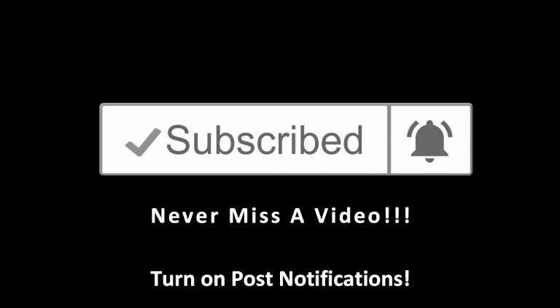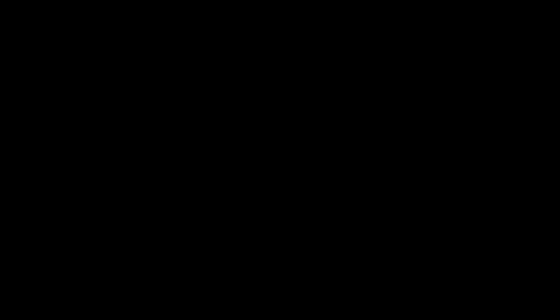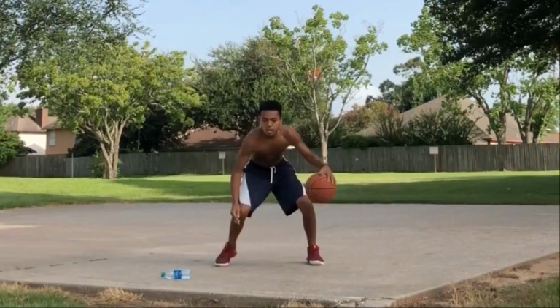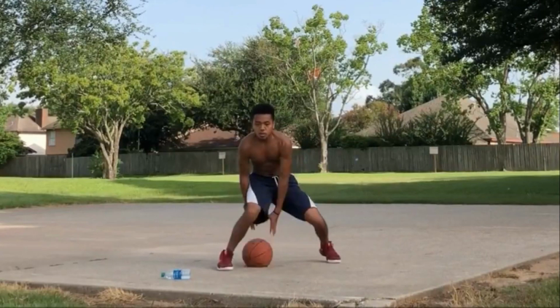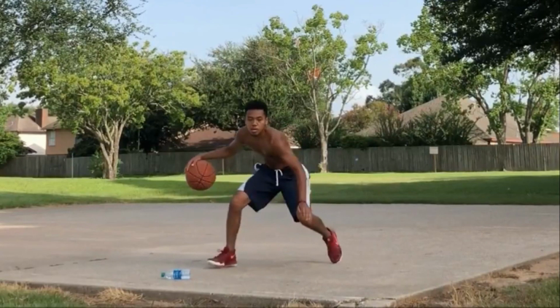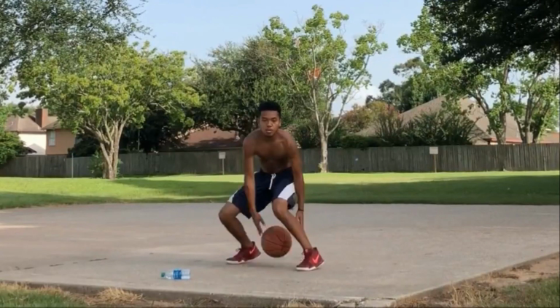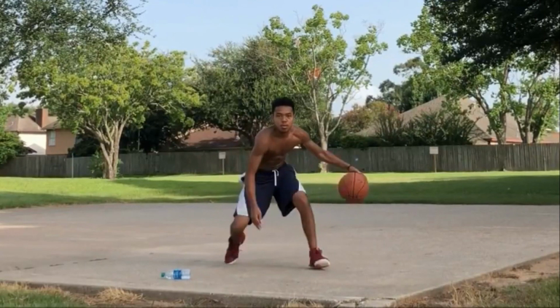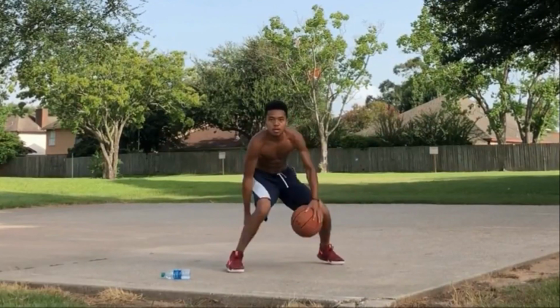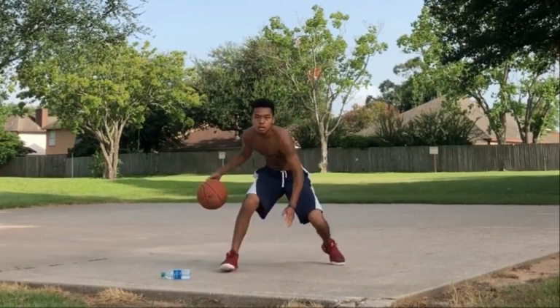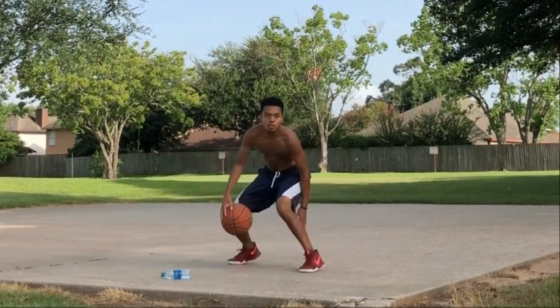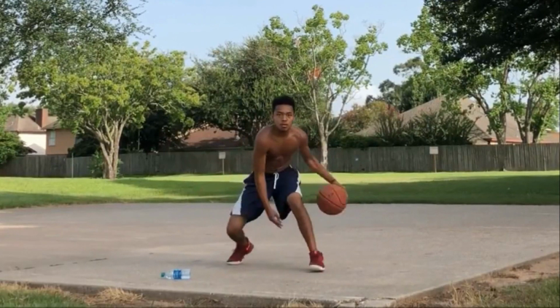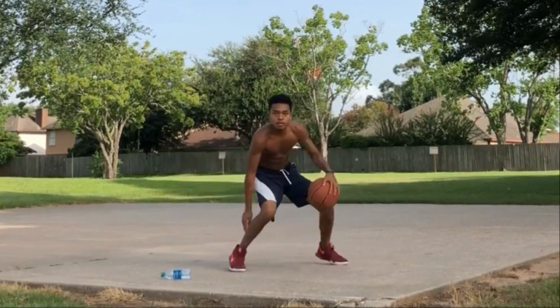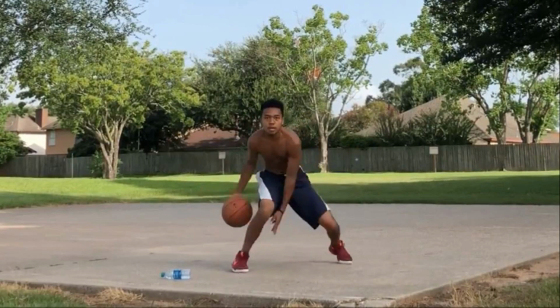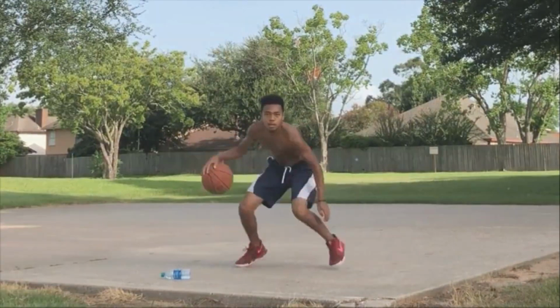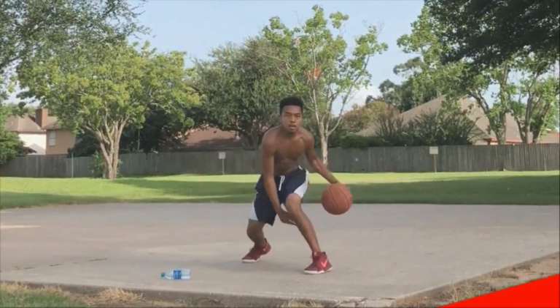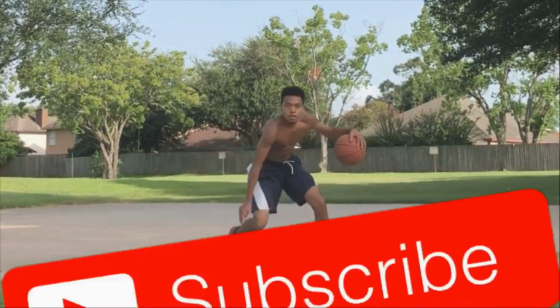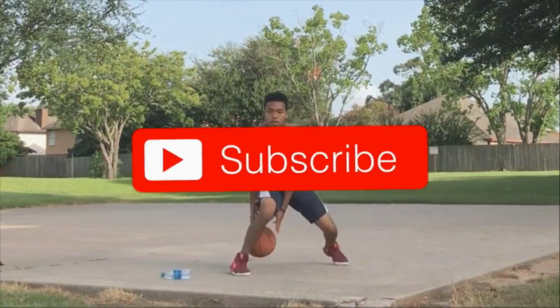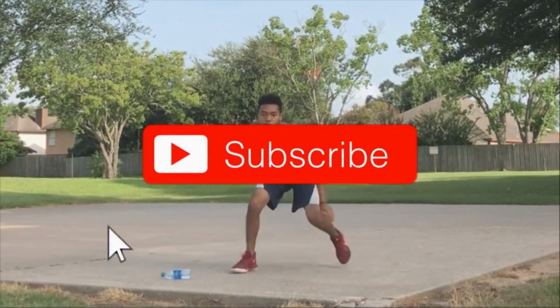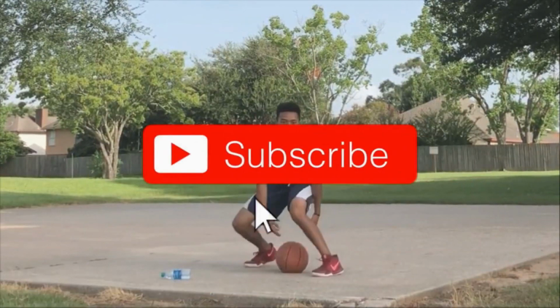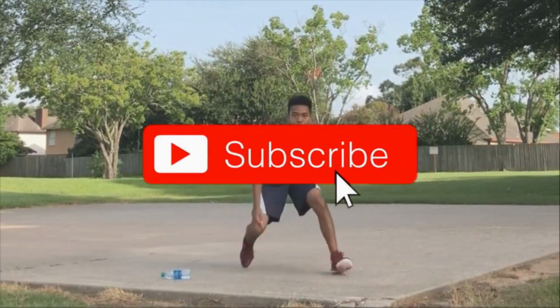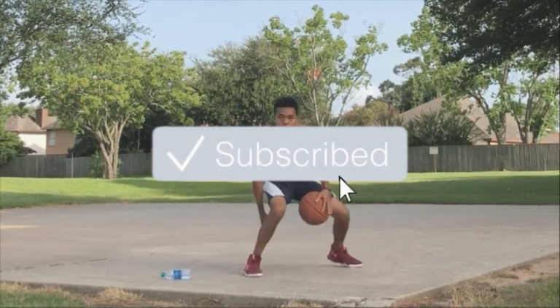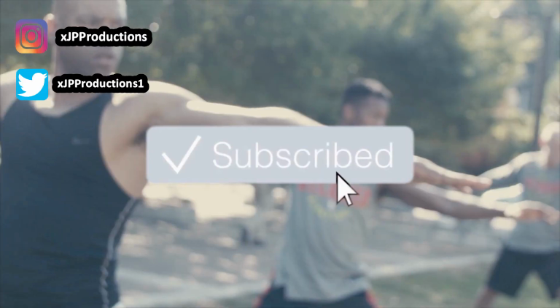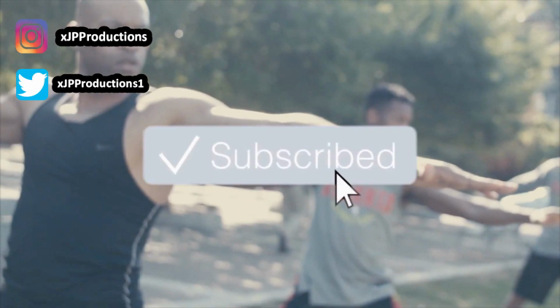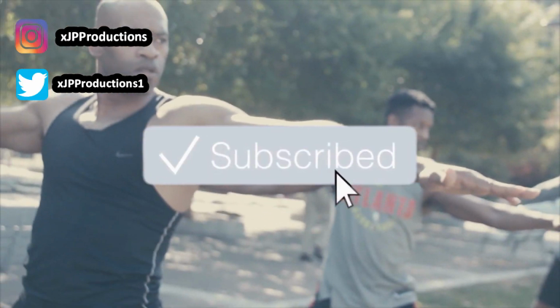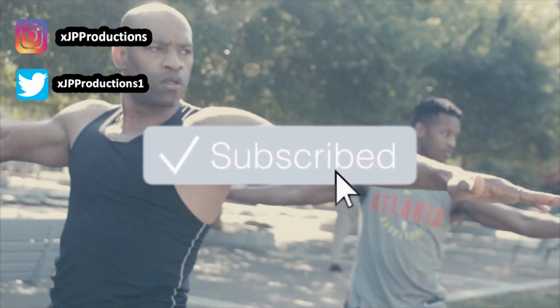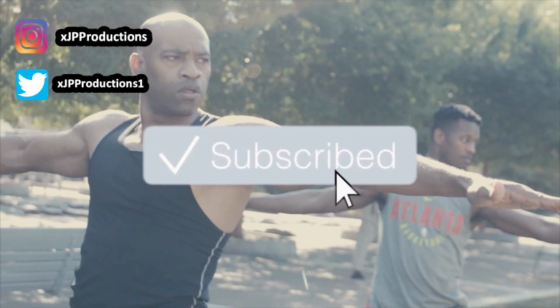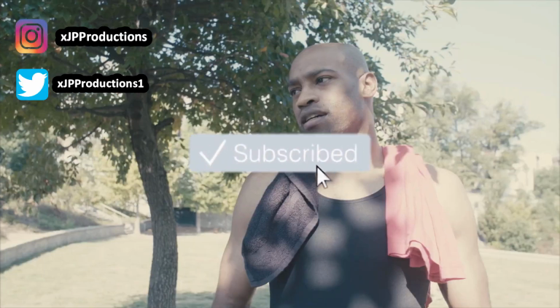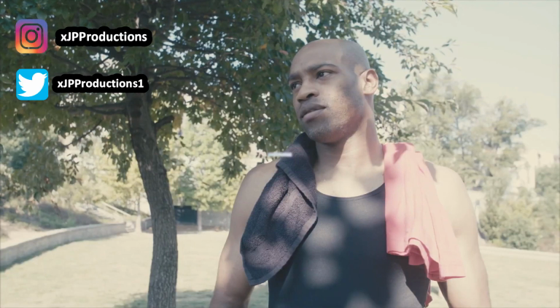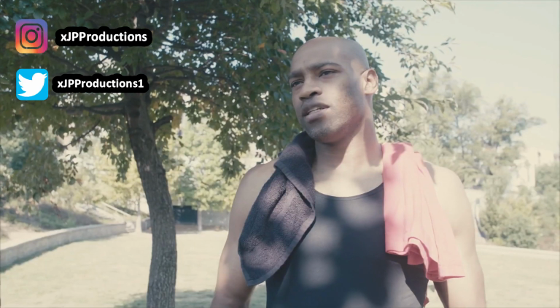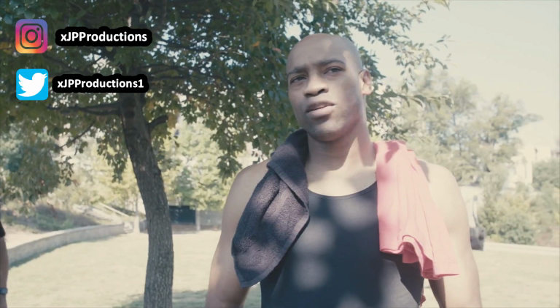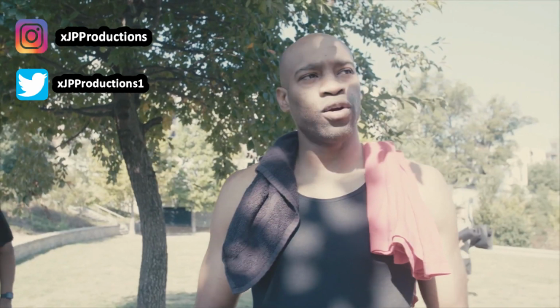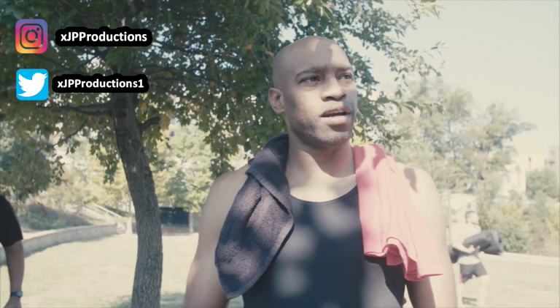Yo, what it do YouTube, it's your boy JP Productions and I'm back with another informative video for you.